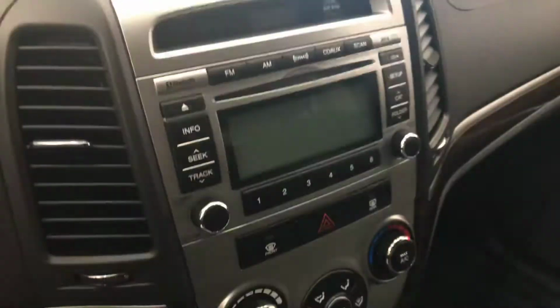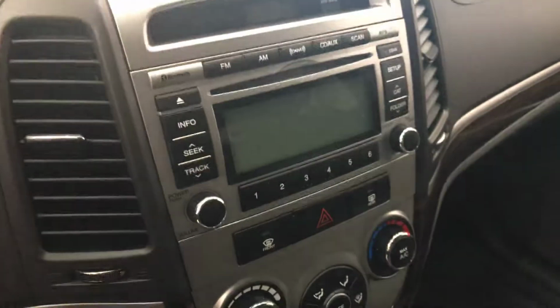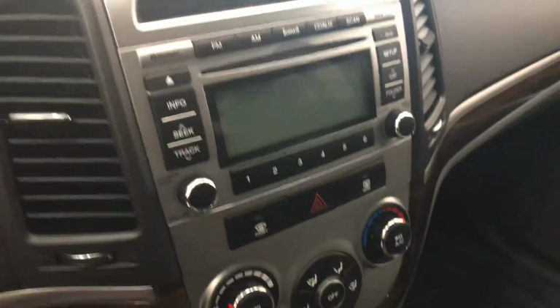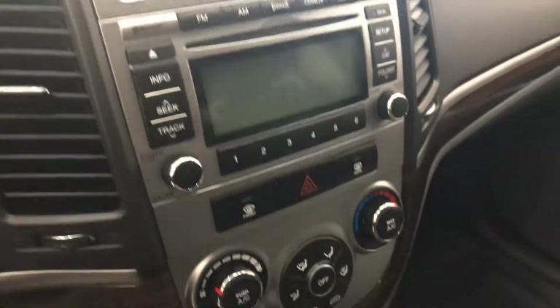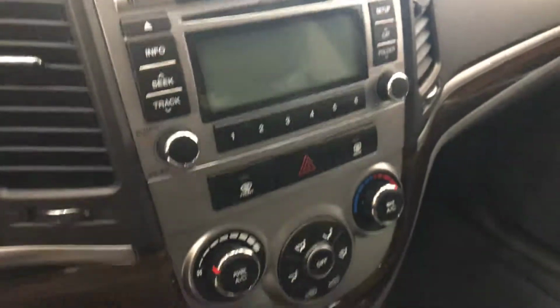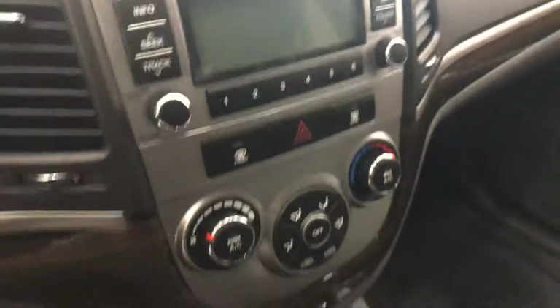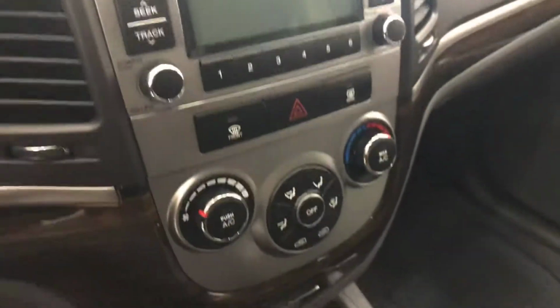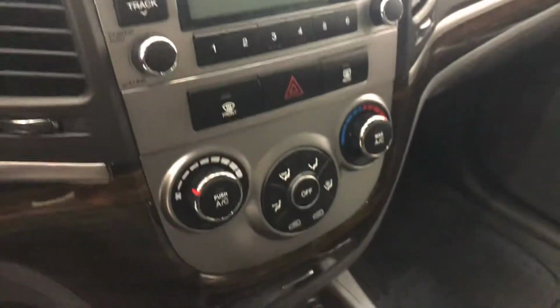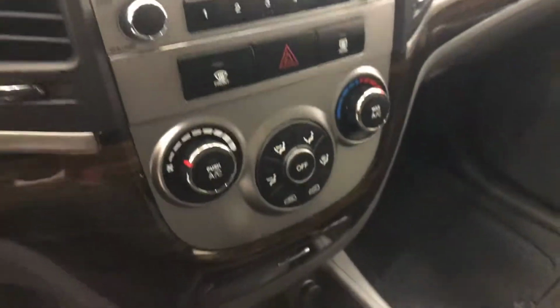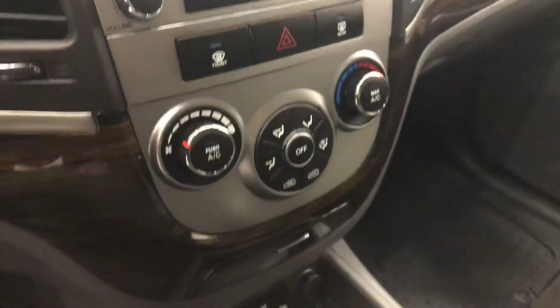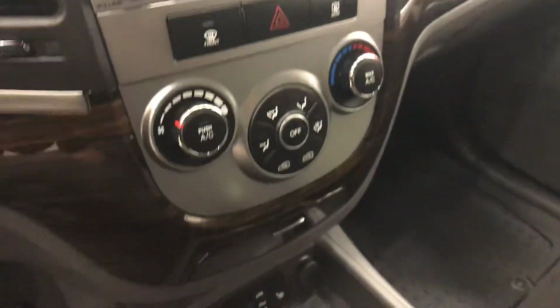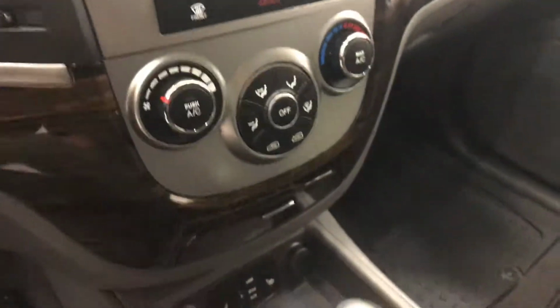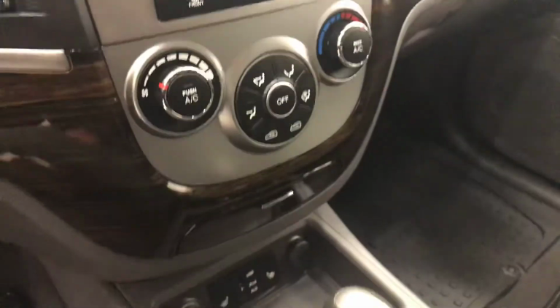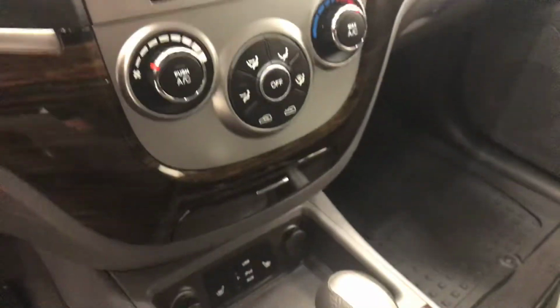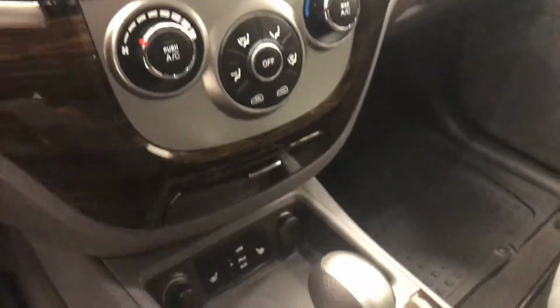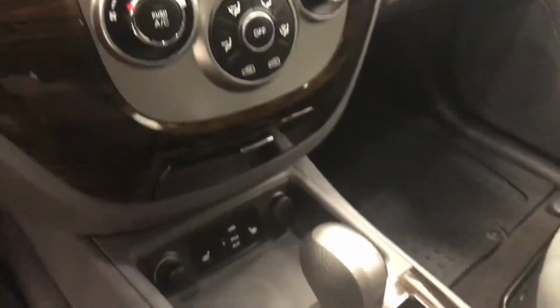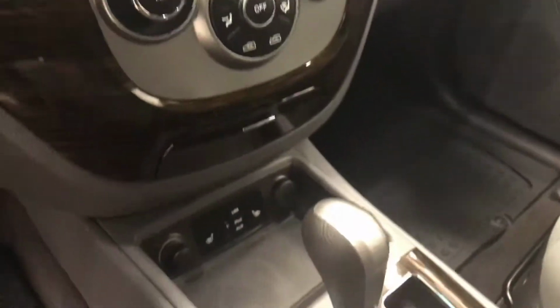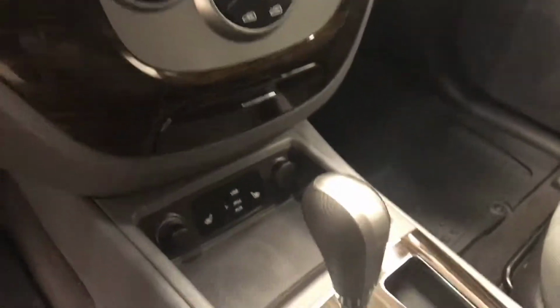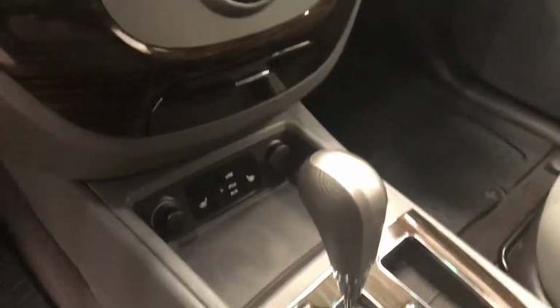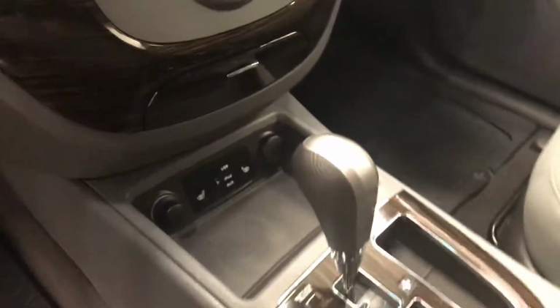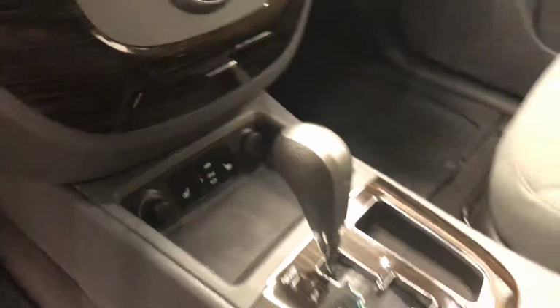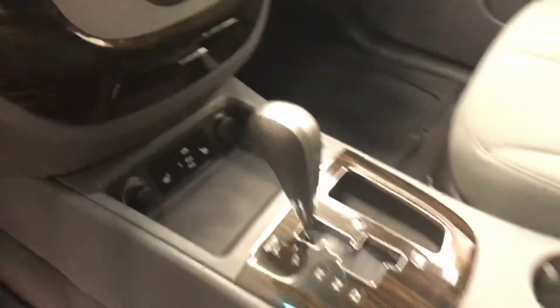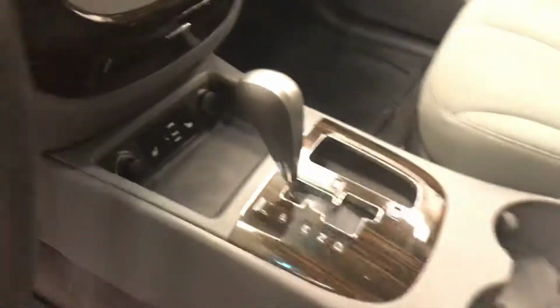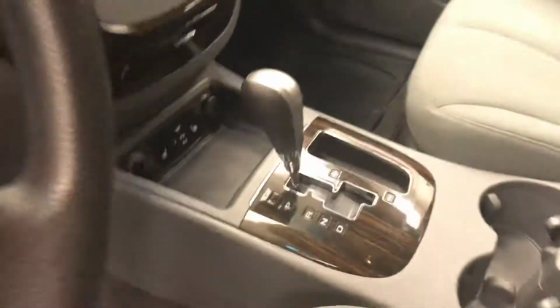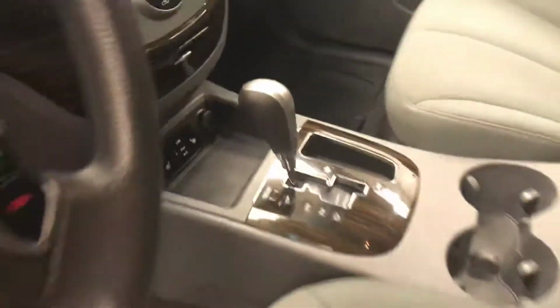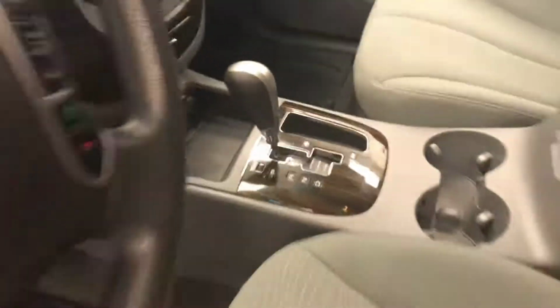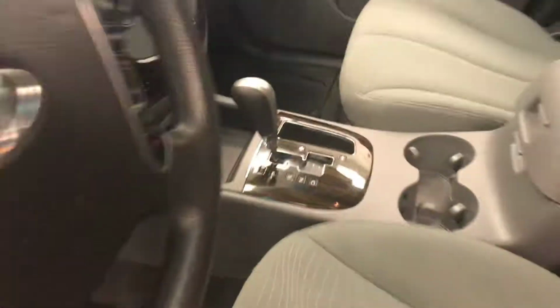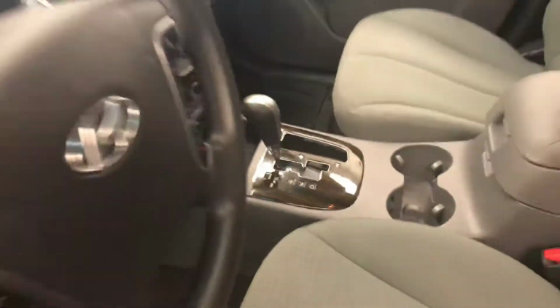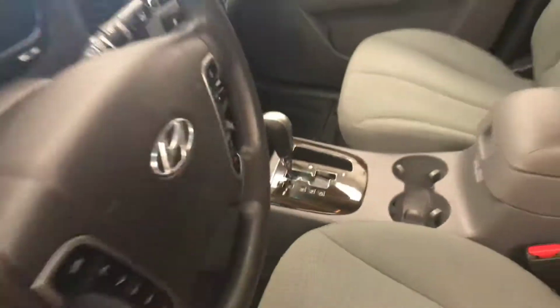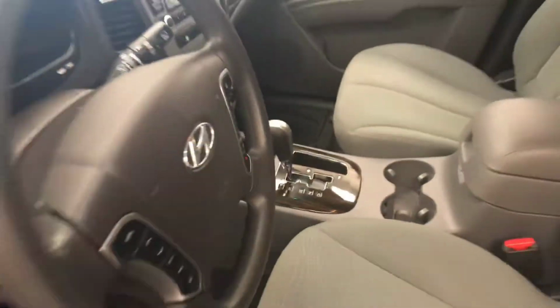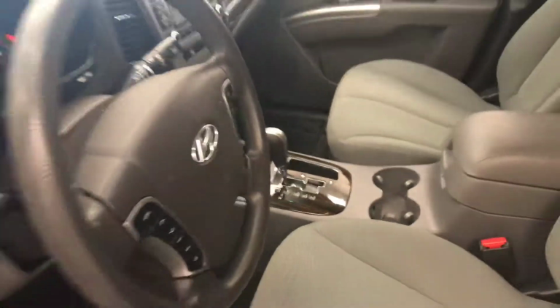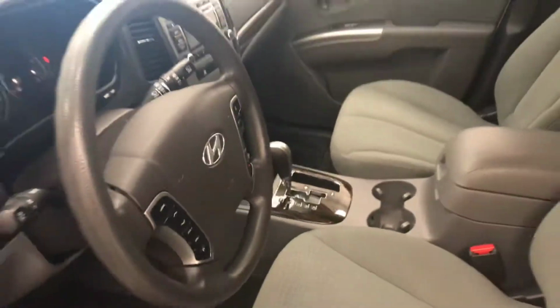CD, AM/FM radio, climate control with AC and heated seats. Our interior colour is grey.